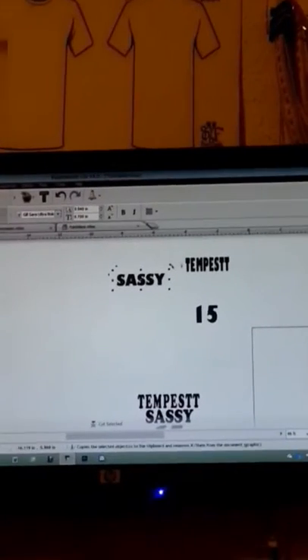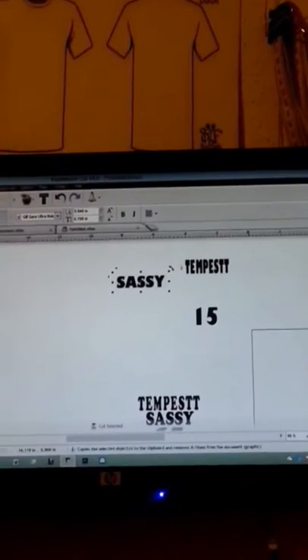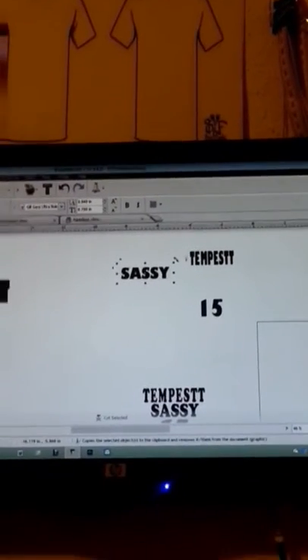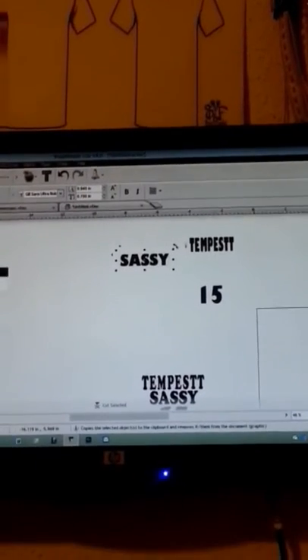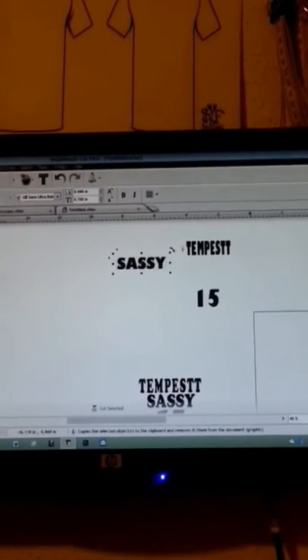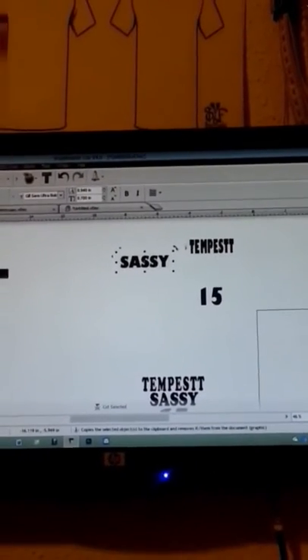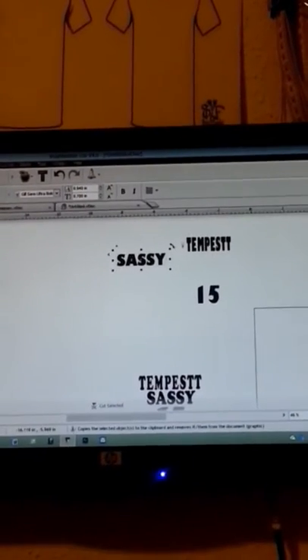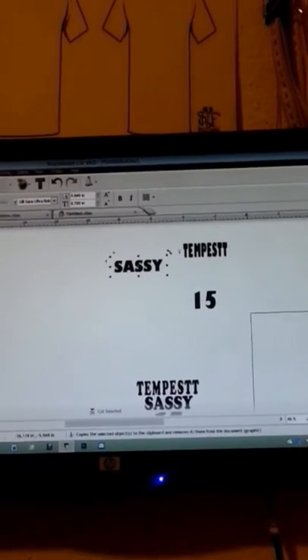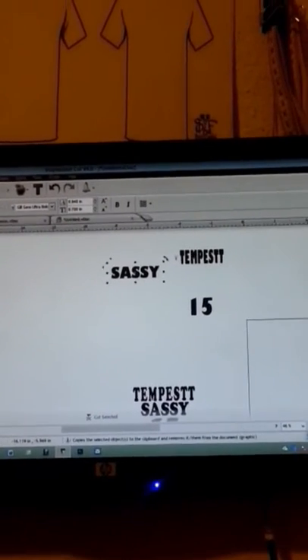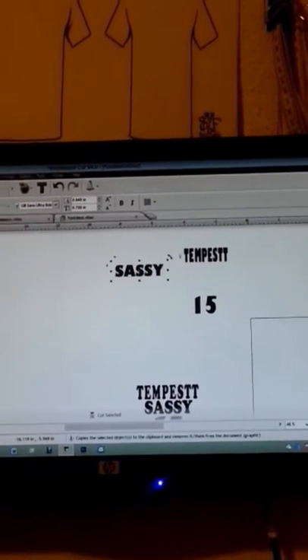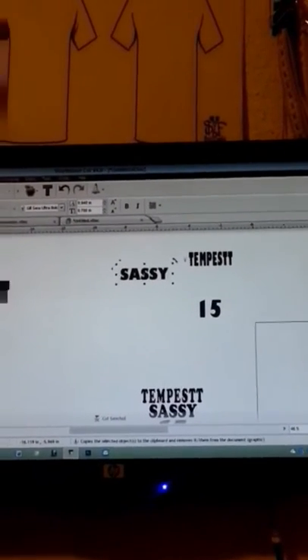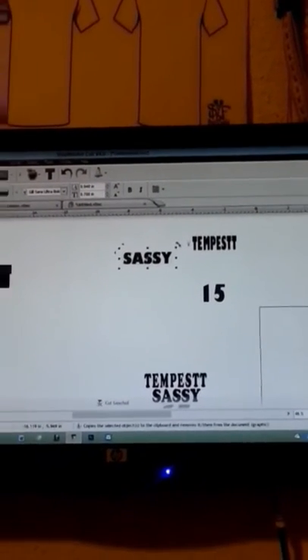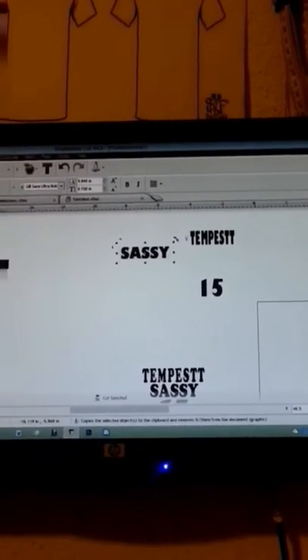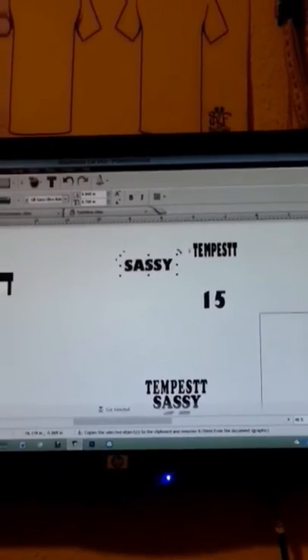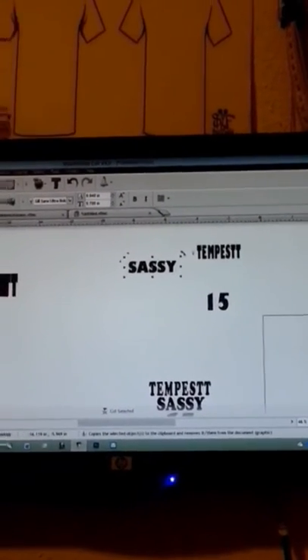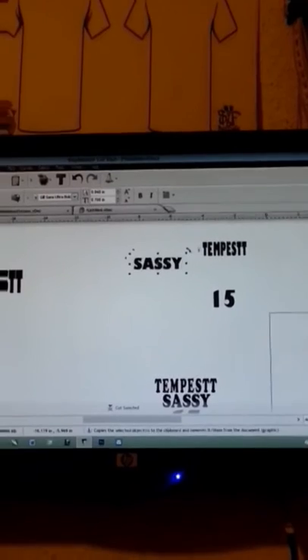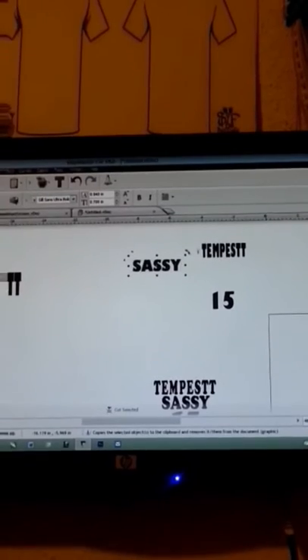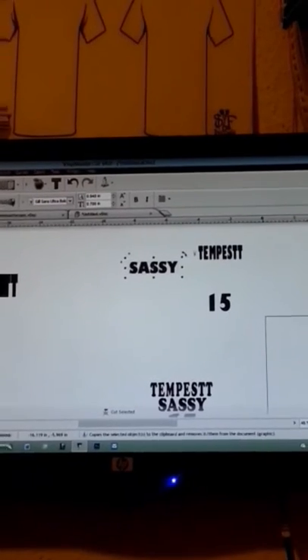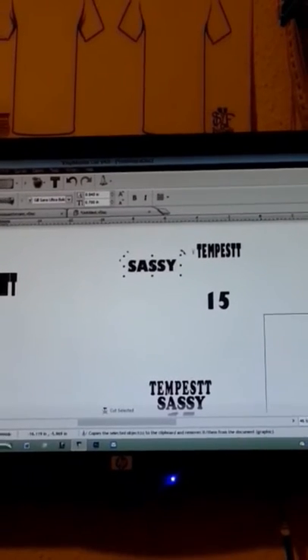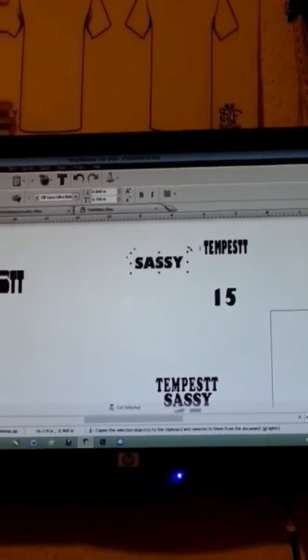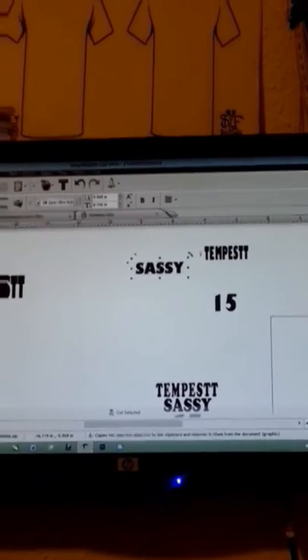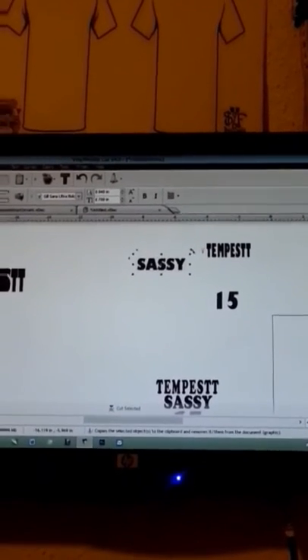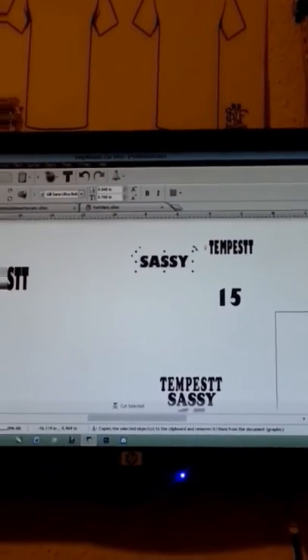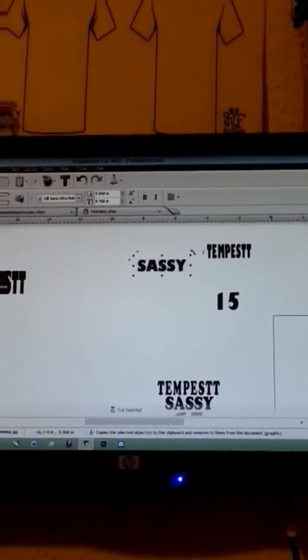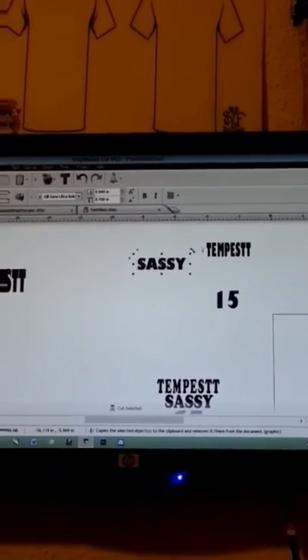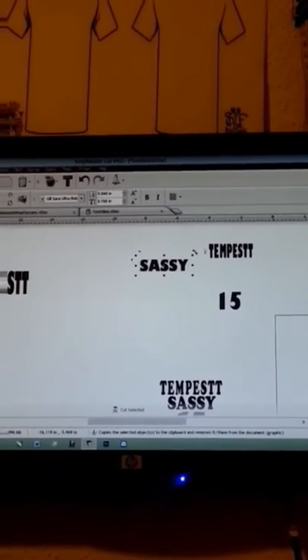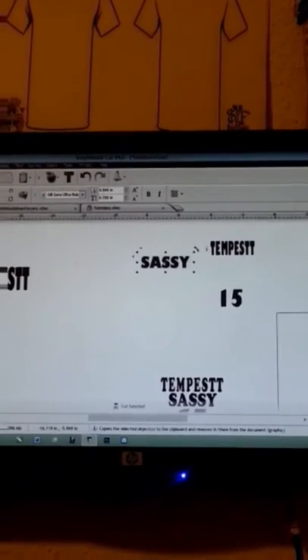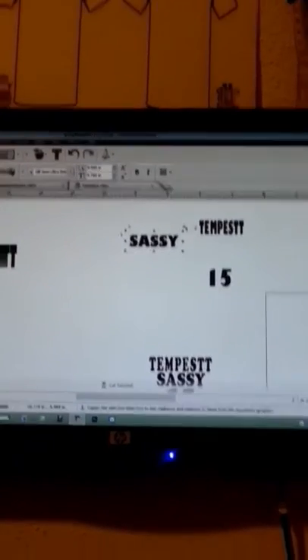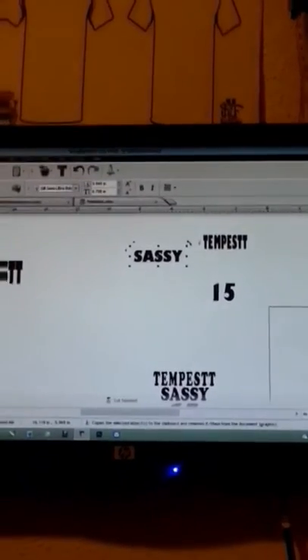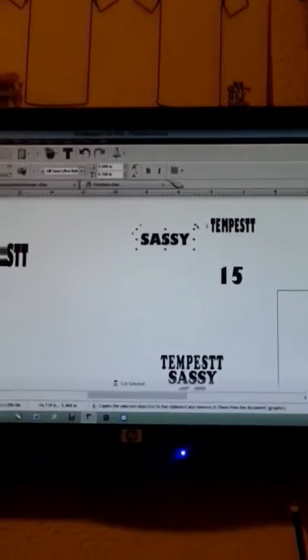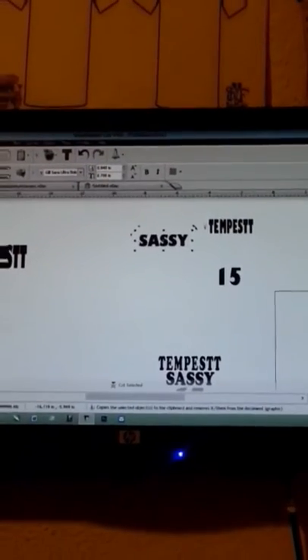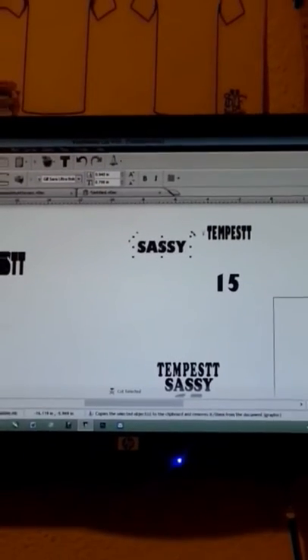Okay, we're back at the computer now. I'm gonna go ahead and cut out my next little template so I can go ahead and place it and finish it. So we finna cut real quick.